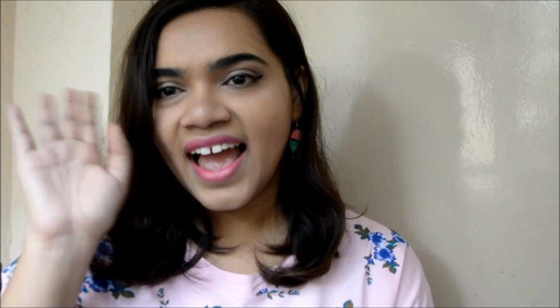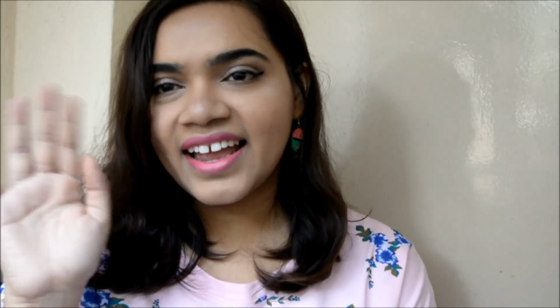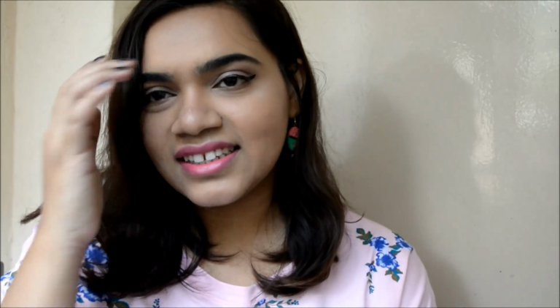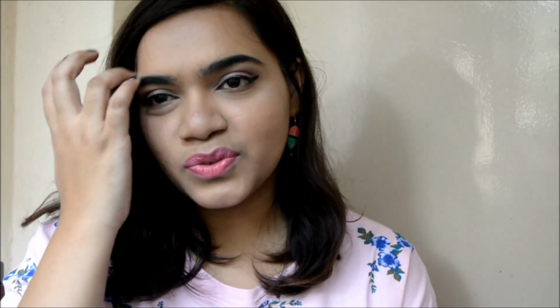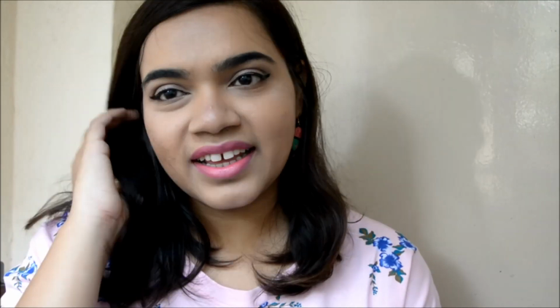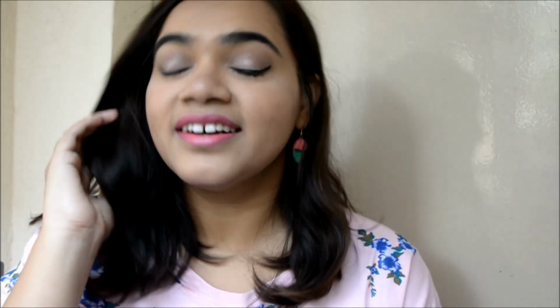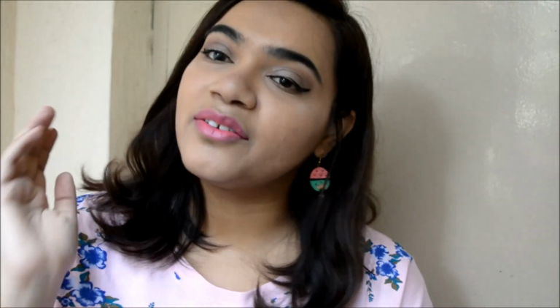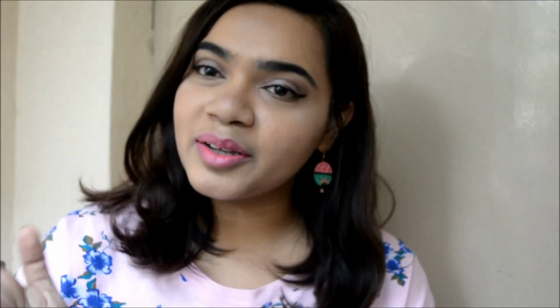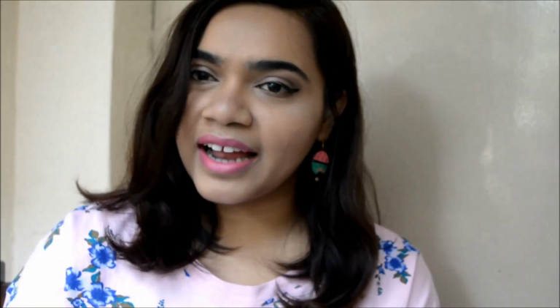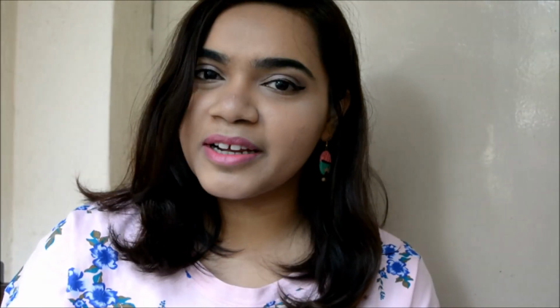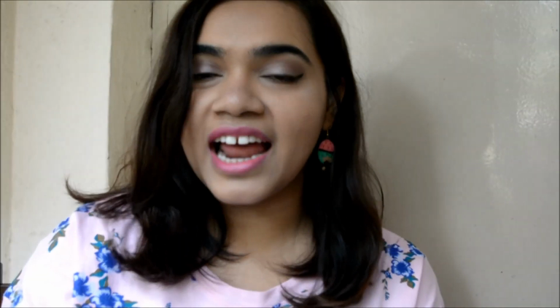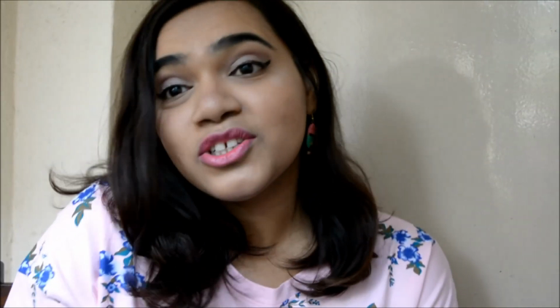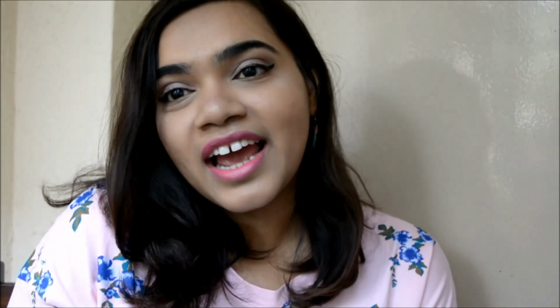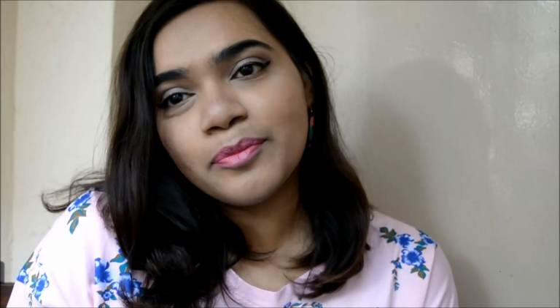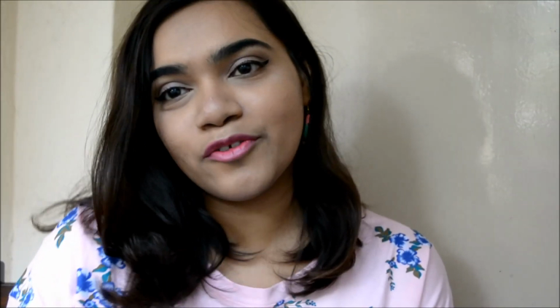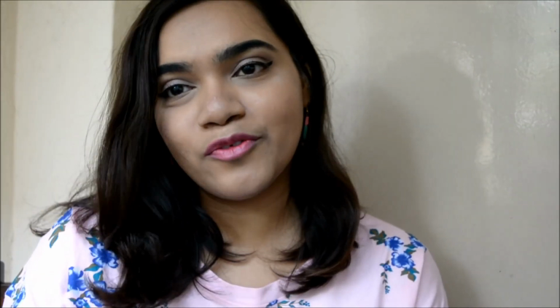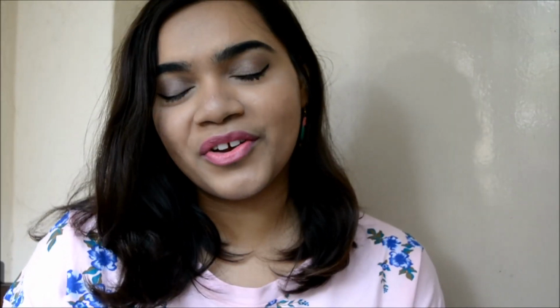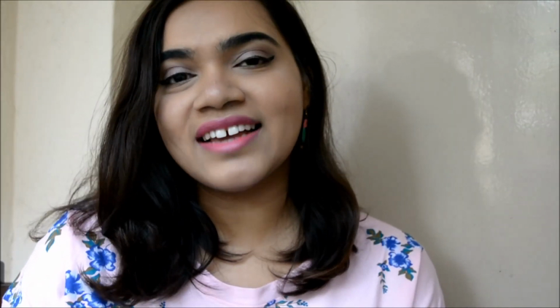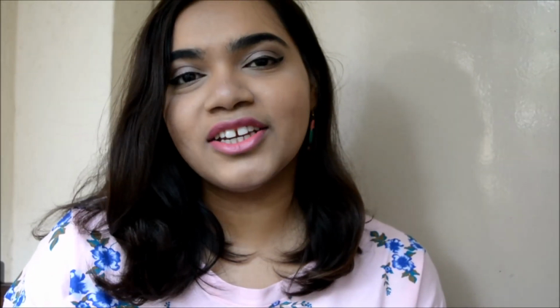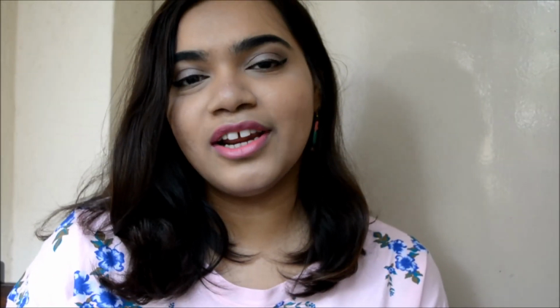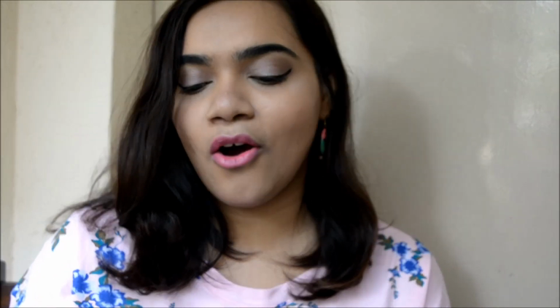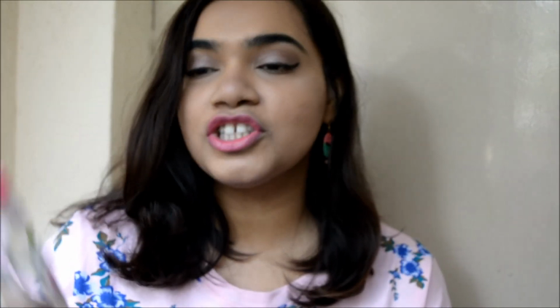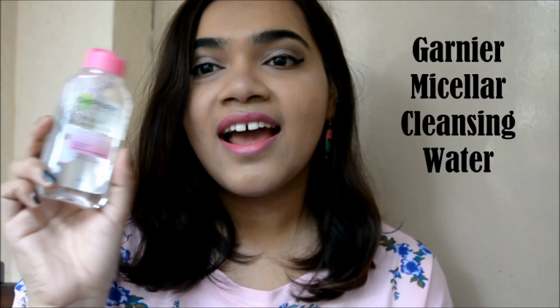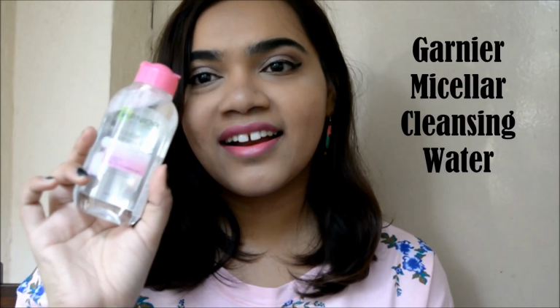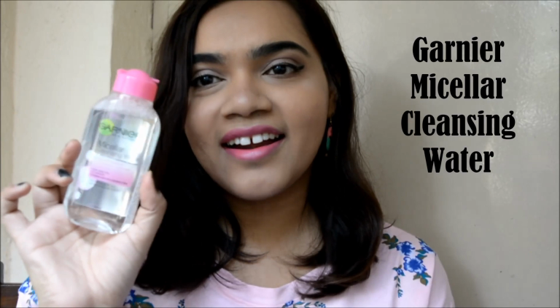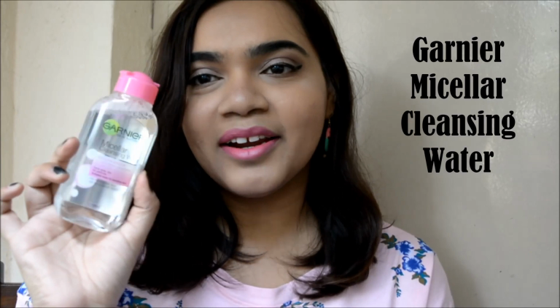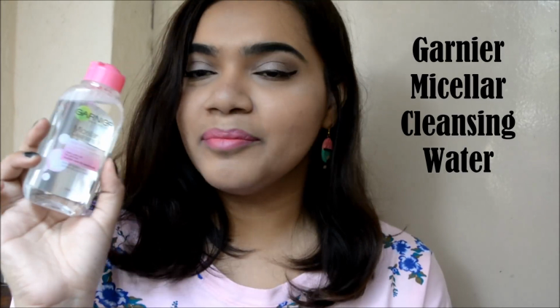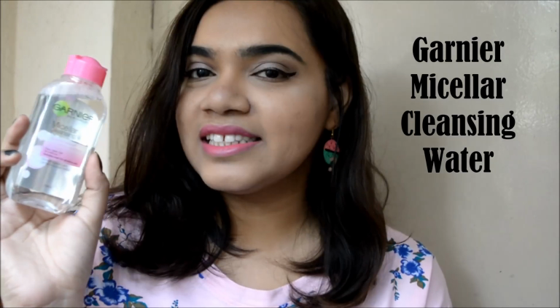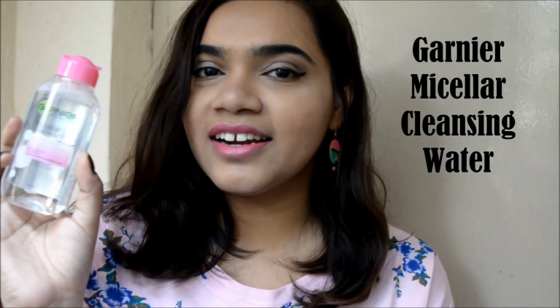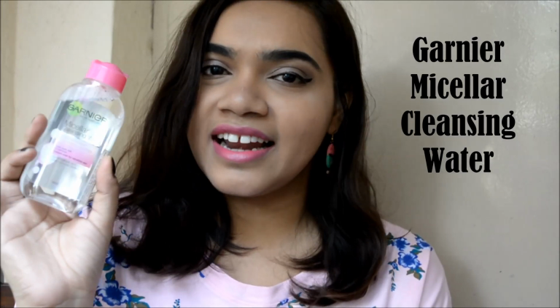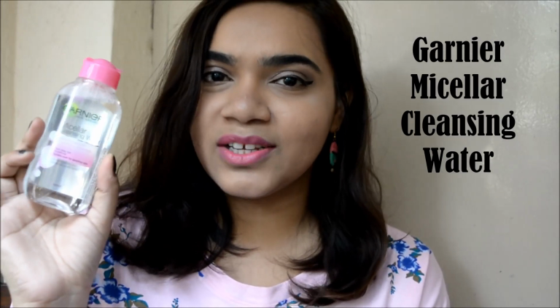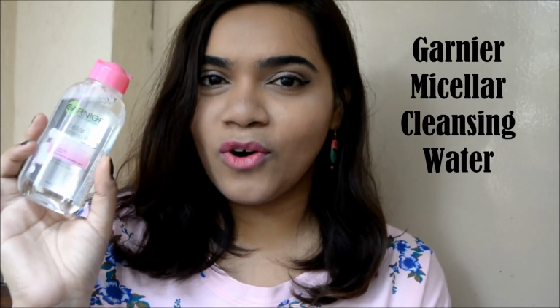Hi guys, it's Shweta here and welcome back to my channel. Today I will be reviewing for you guys the newly launched Garnier Micellar Cleansing Water.